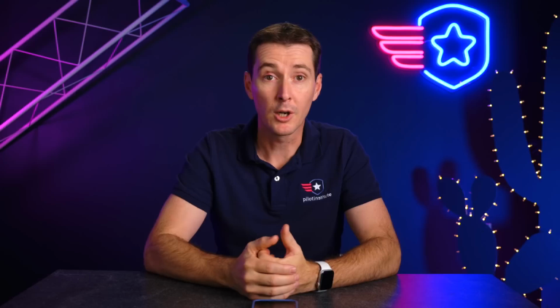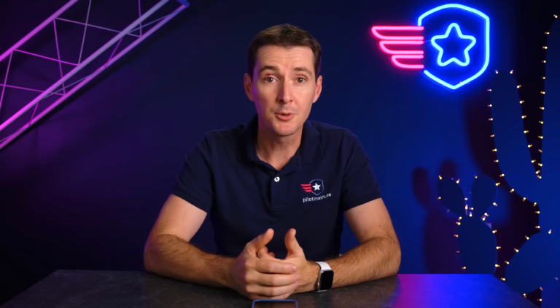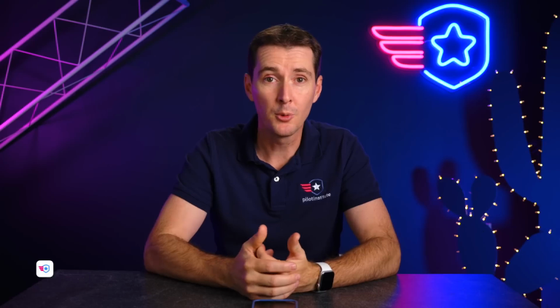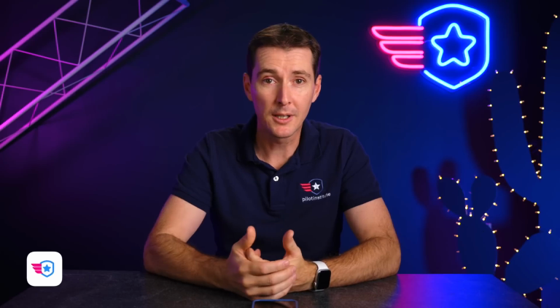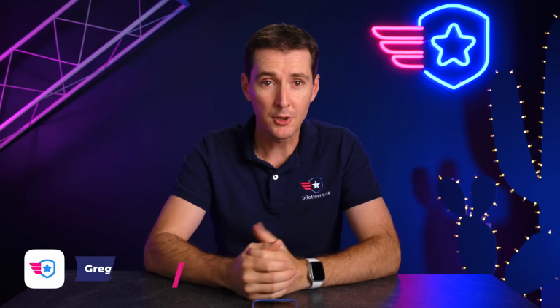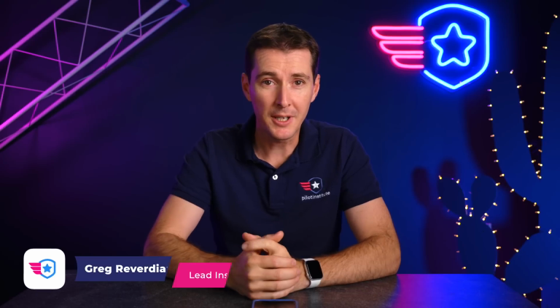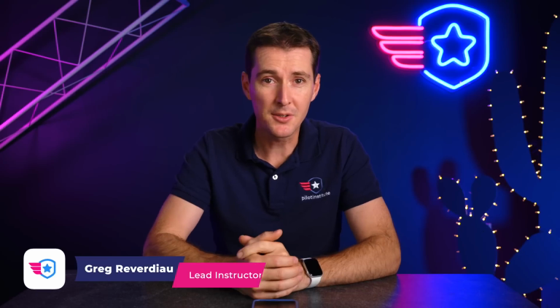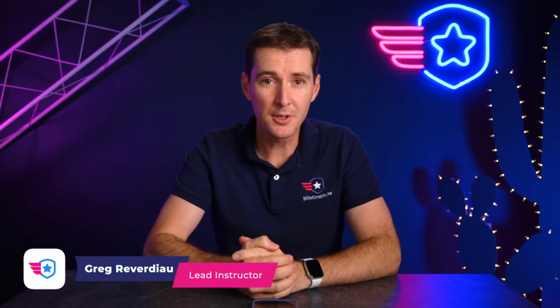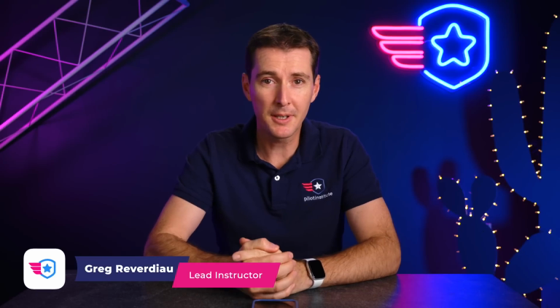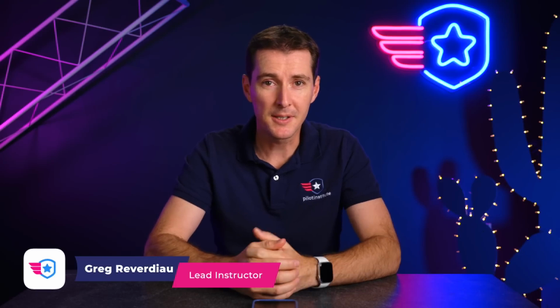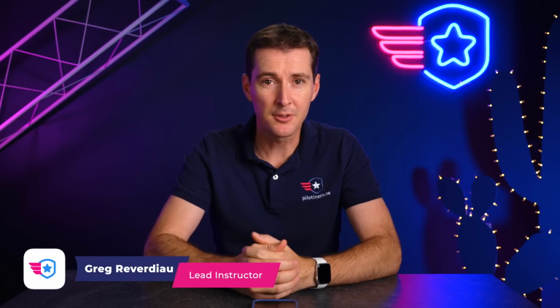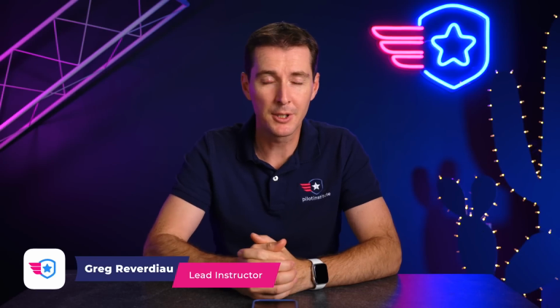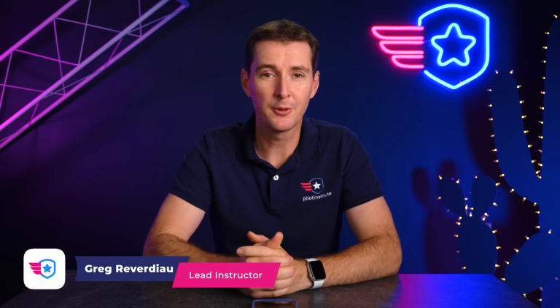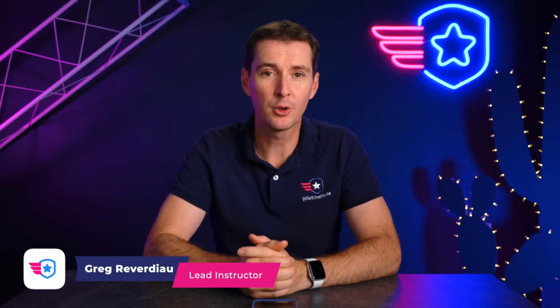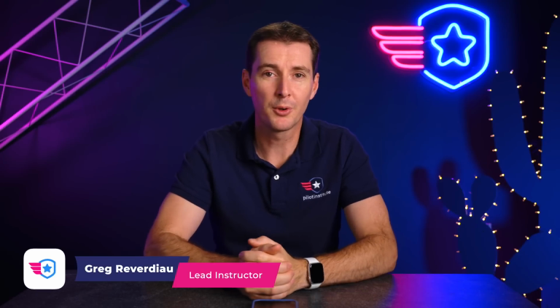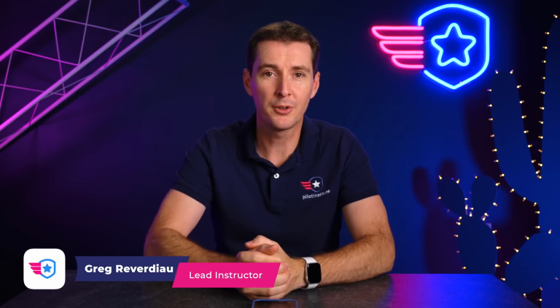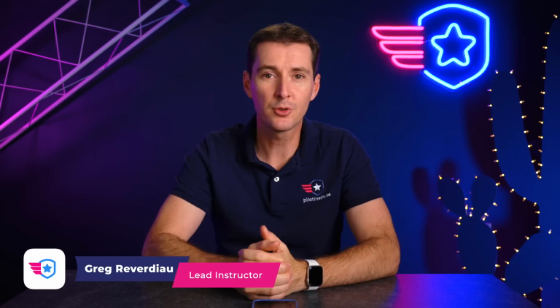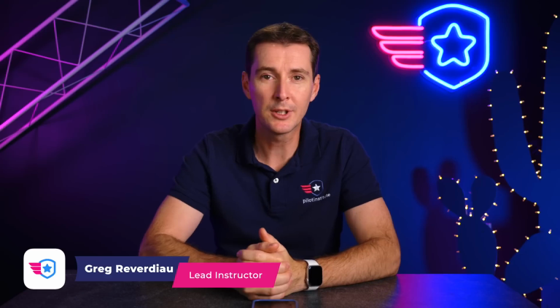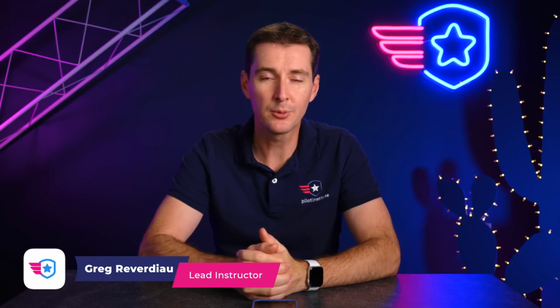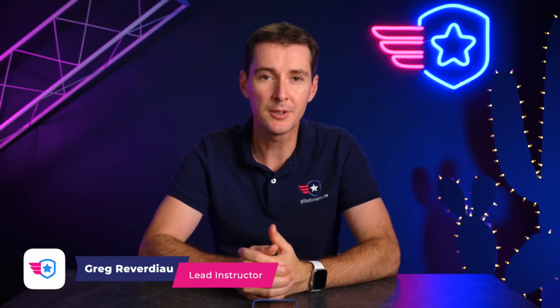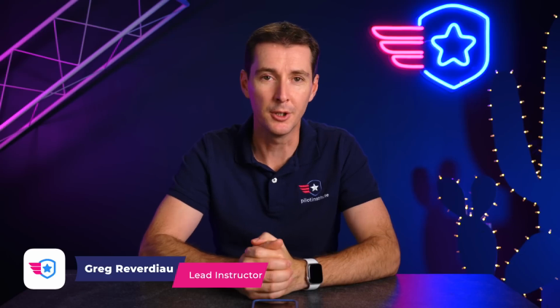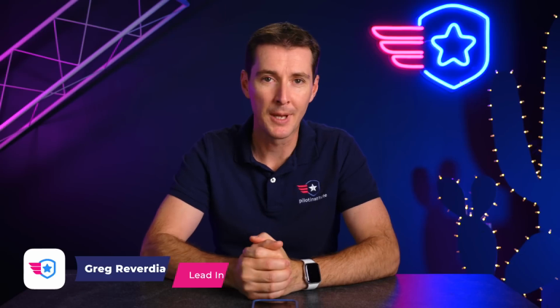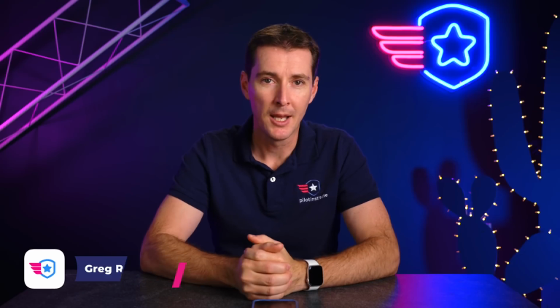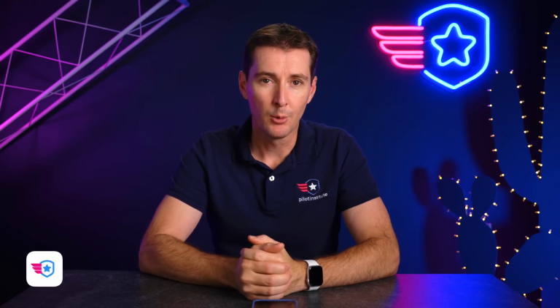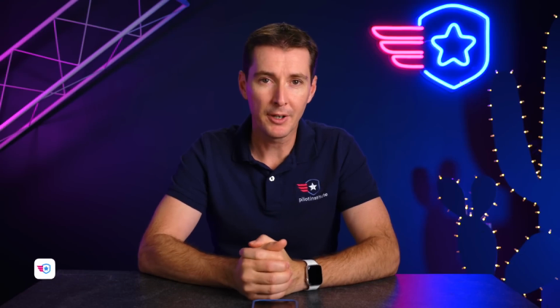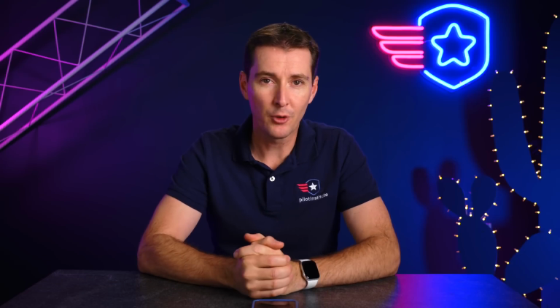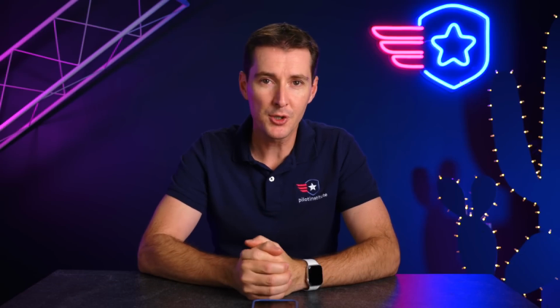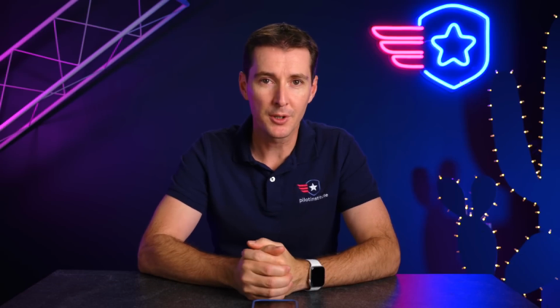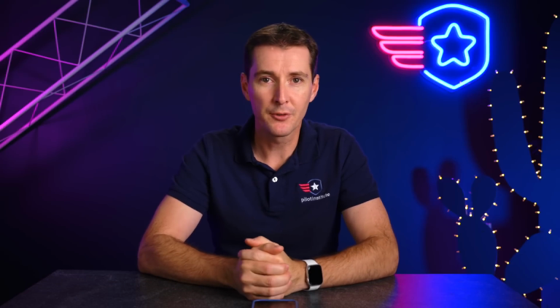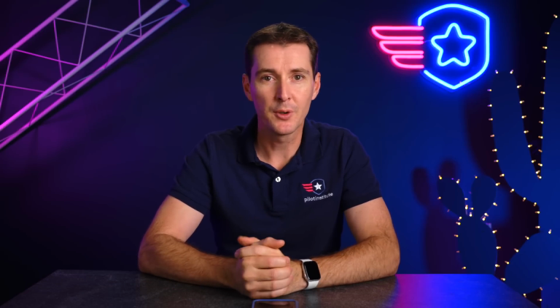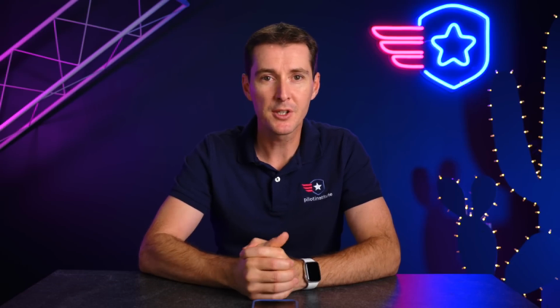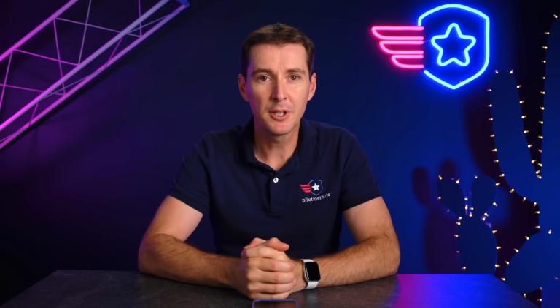Welcome to the weekly UAS News Update. This is the week of October 3rd, 2022. We've got four stories for you this week.